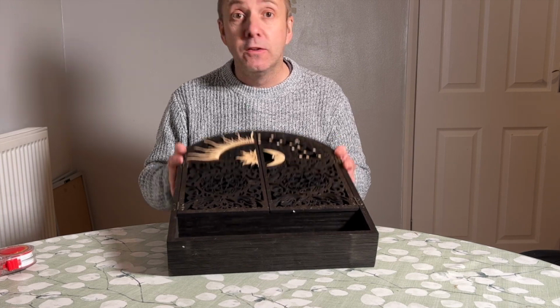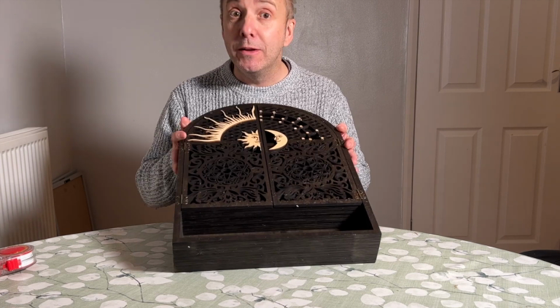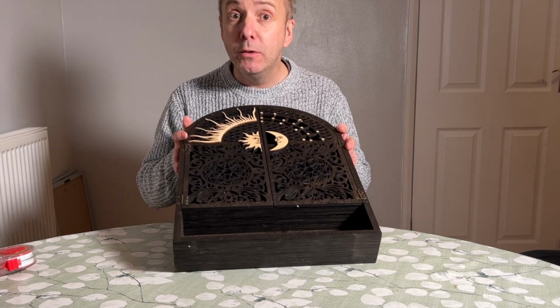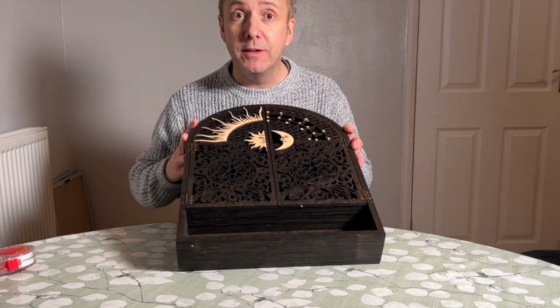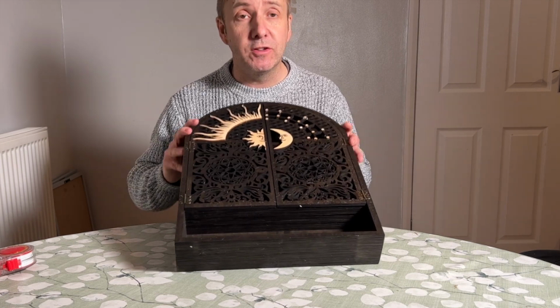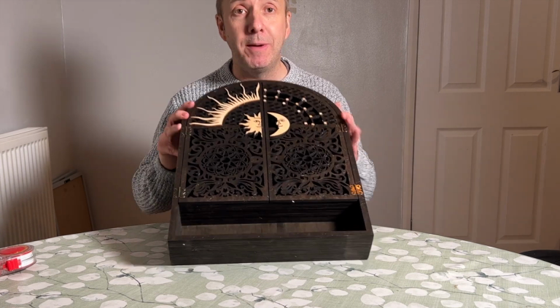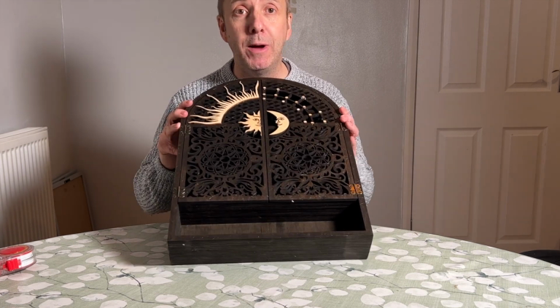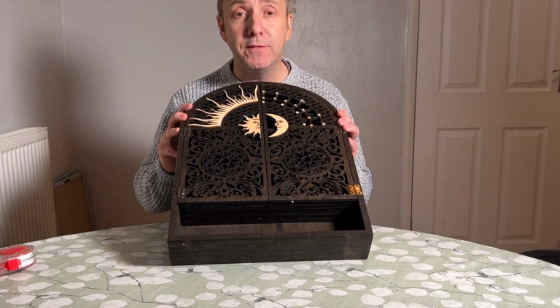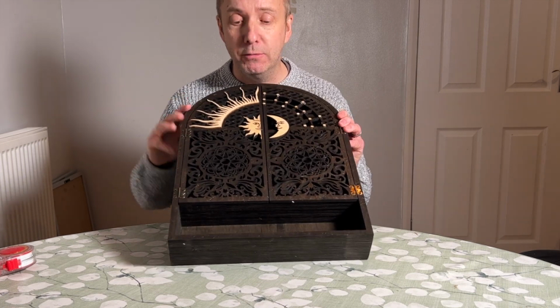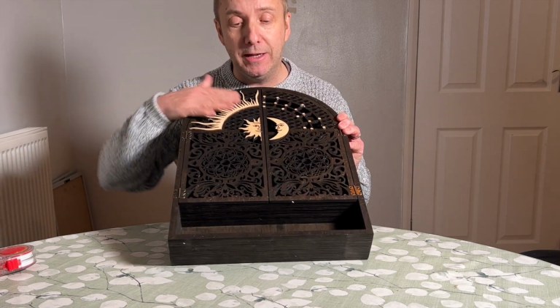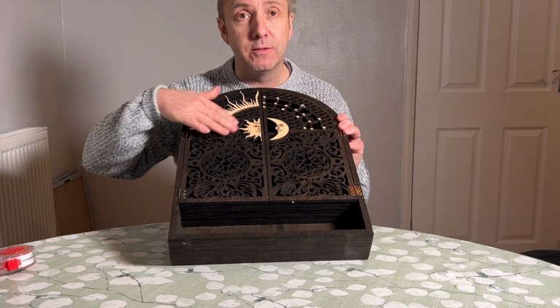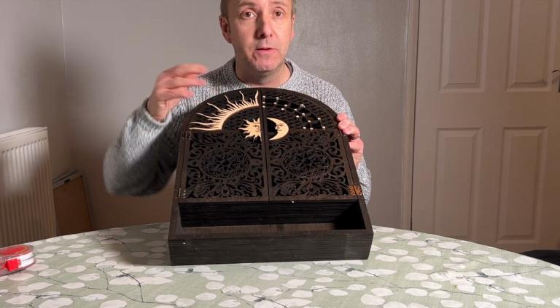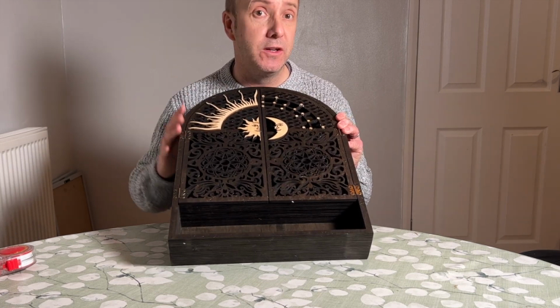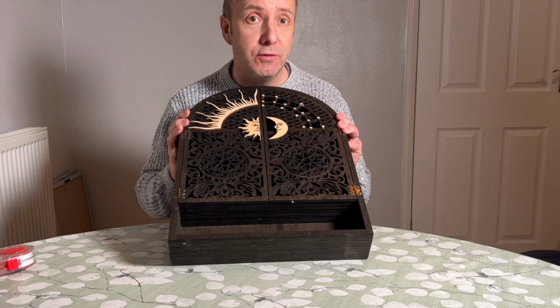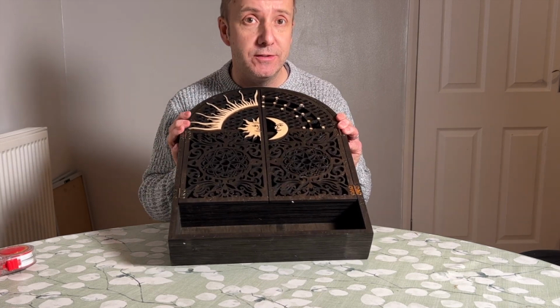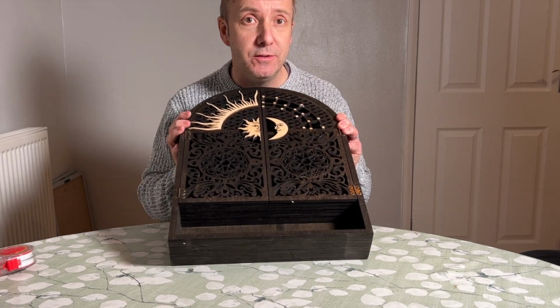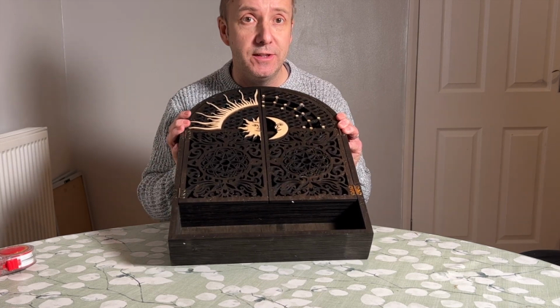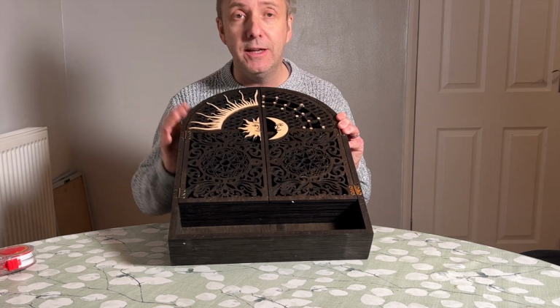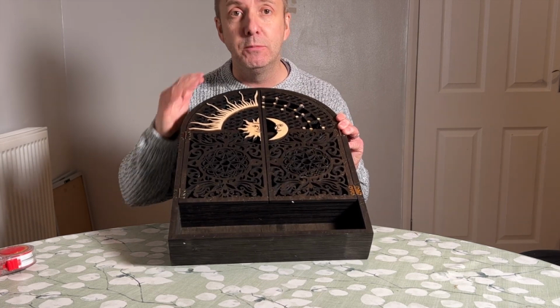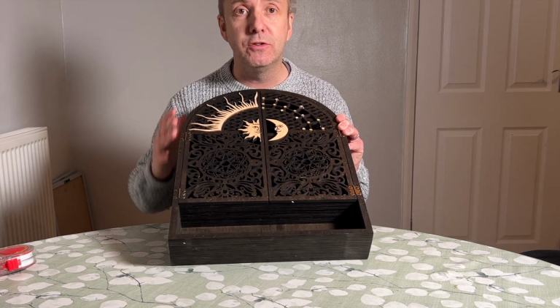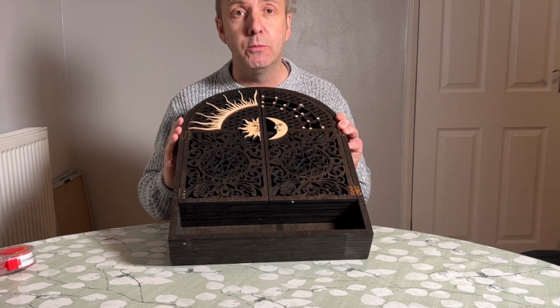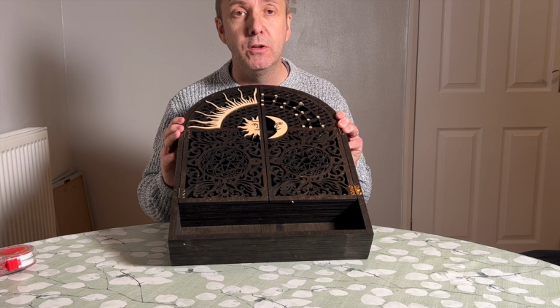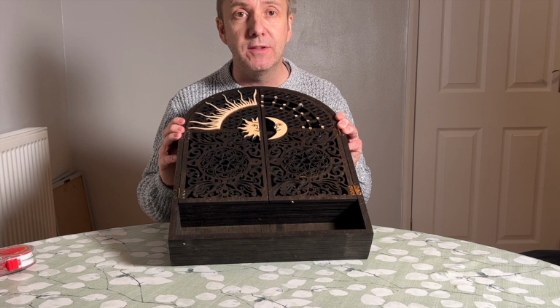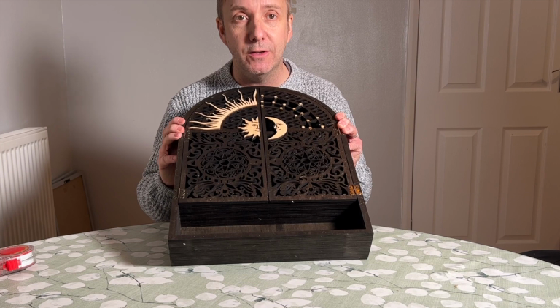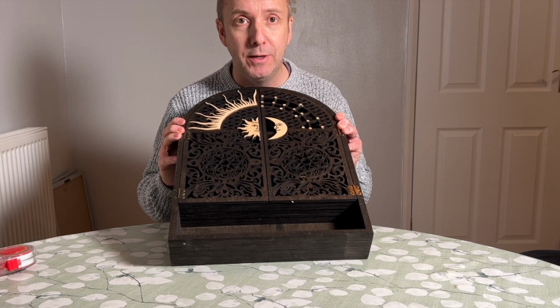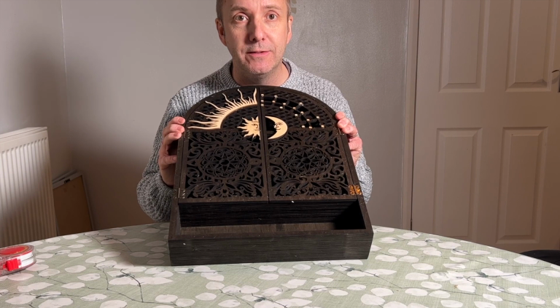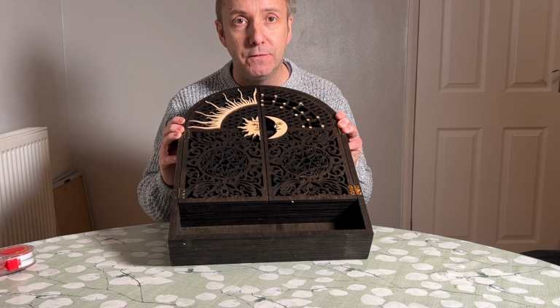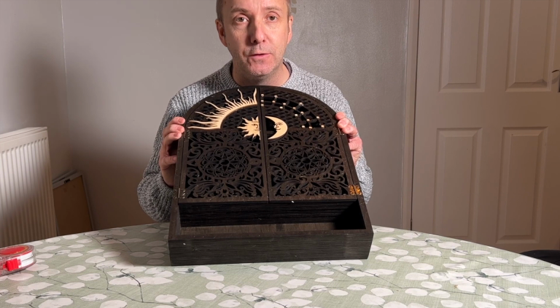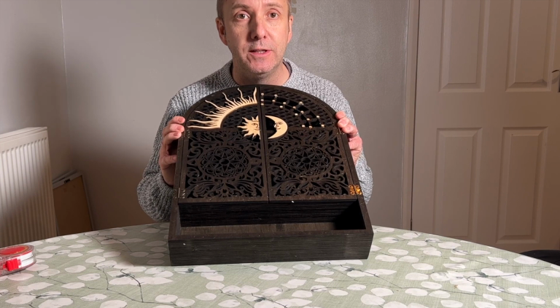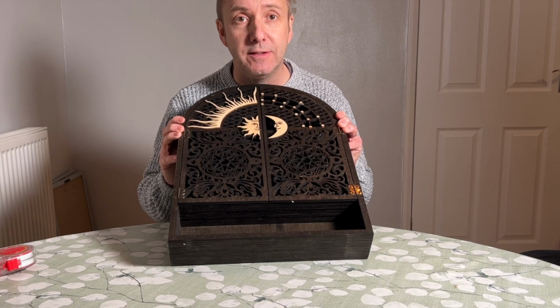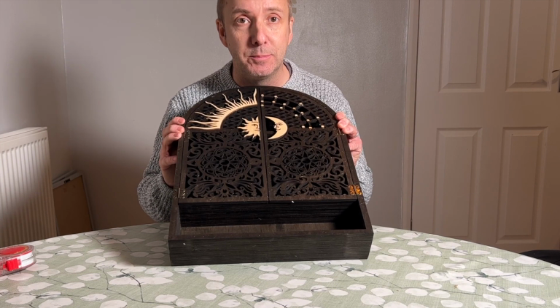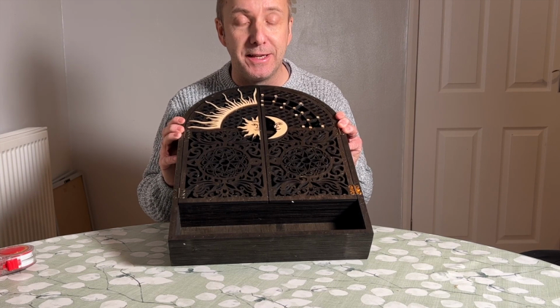What I'll do now is get my wife to add some of her crystals into it and we'll show you what it looks like when it's fully displayed.